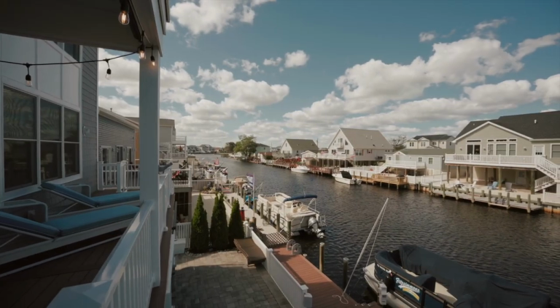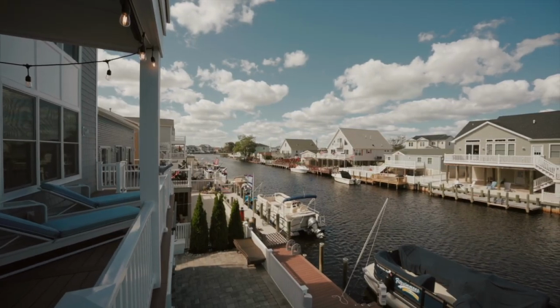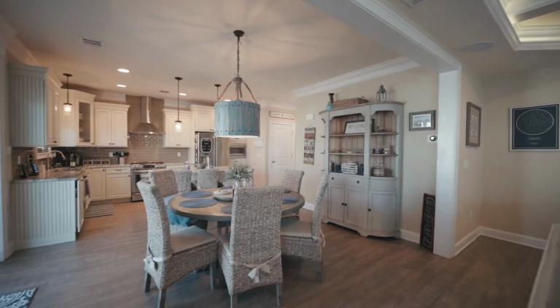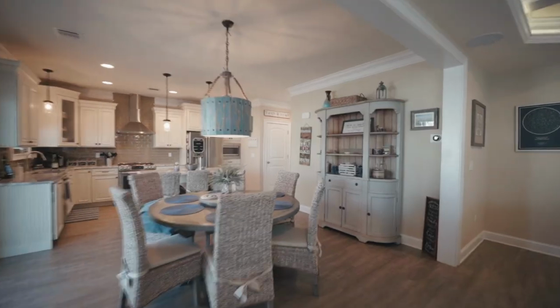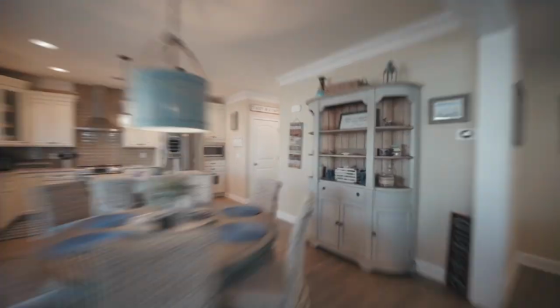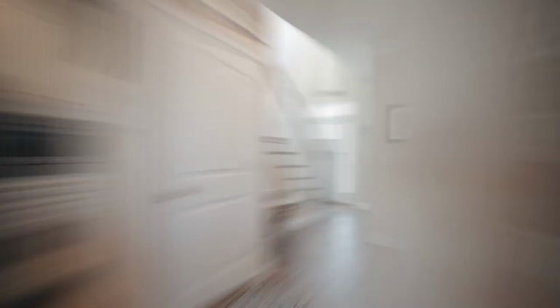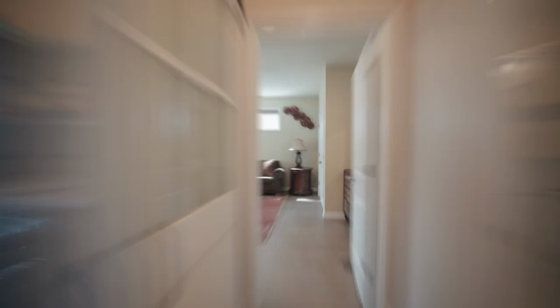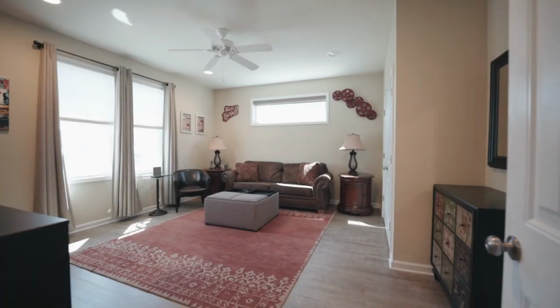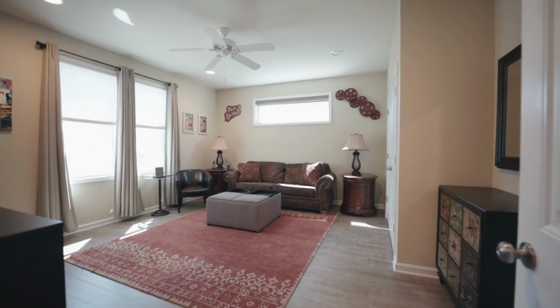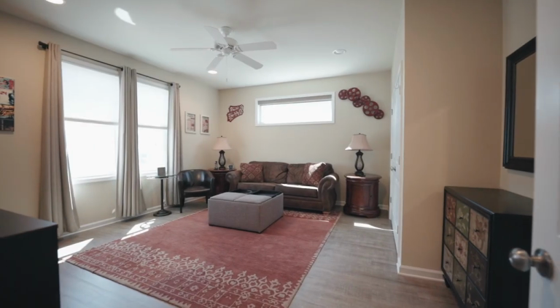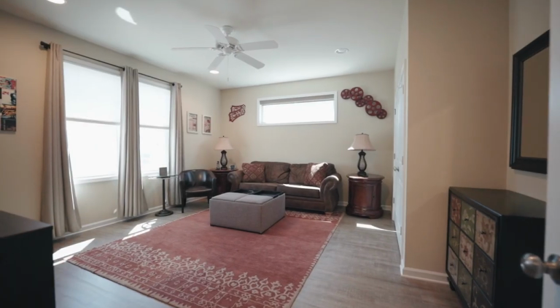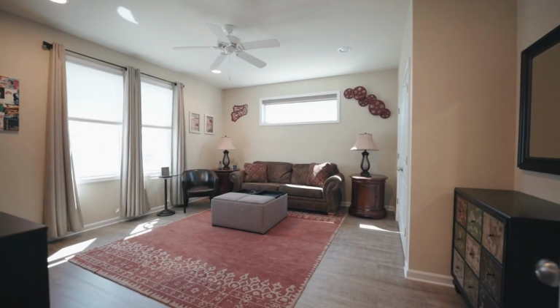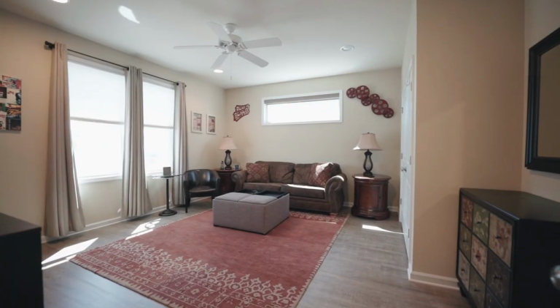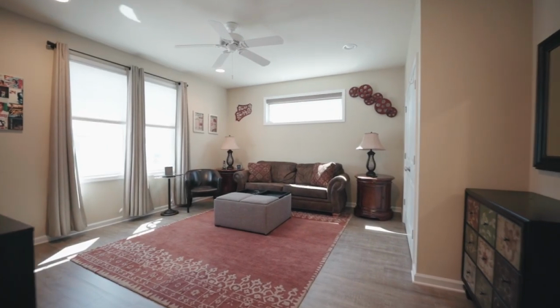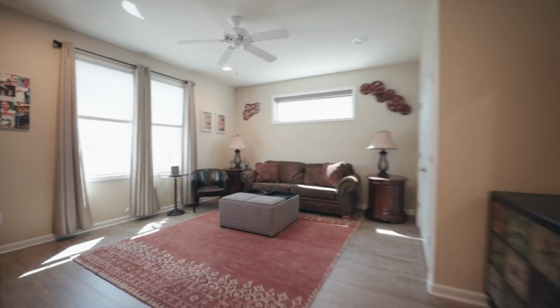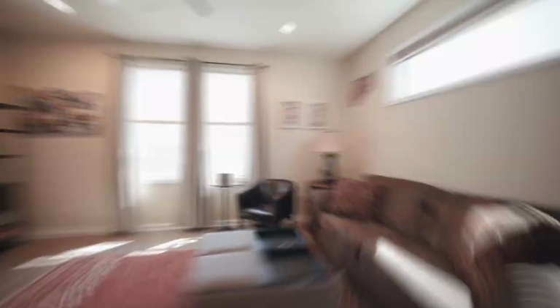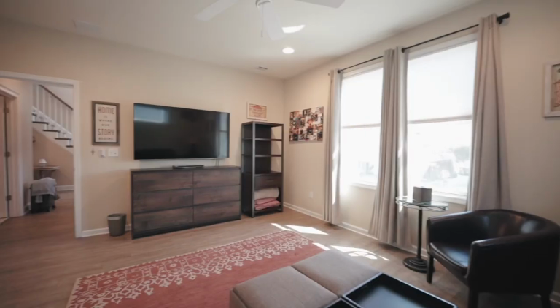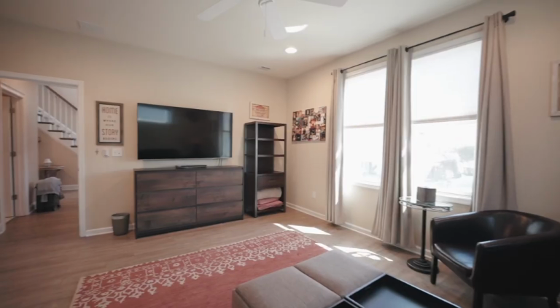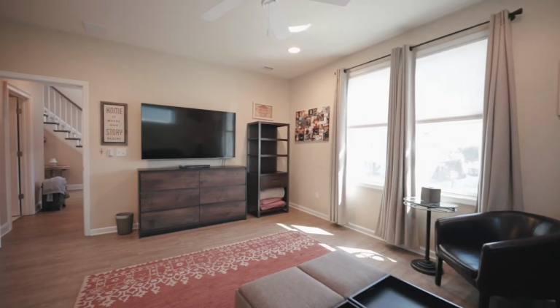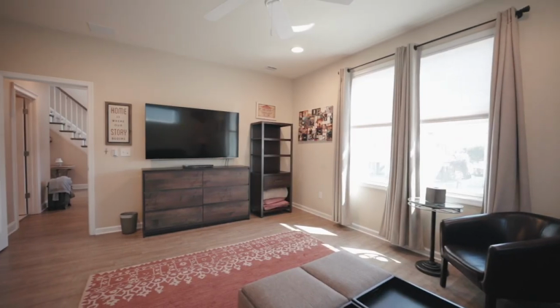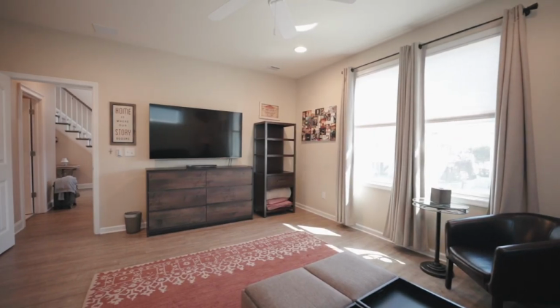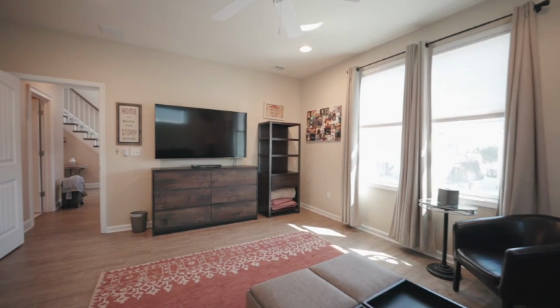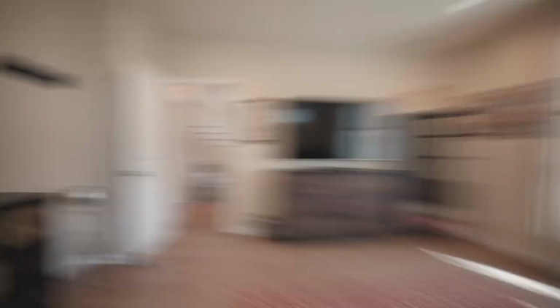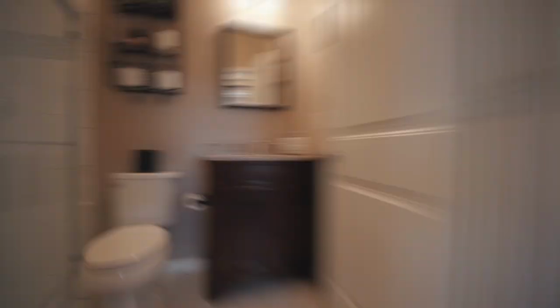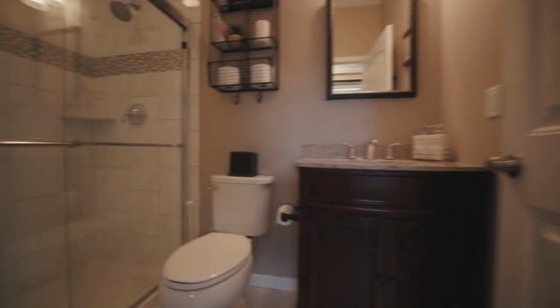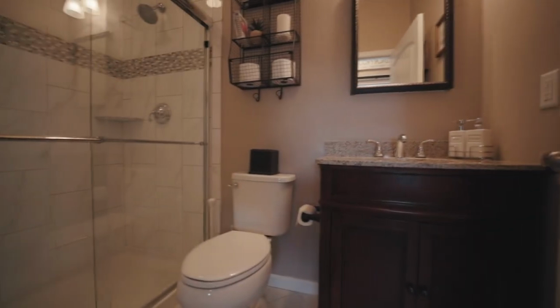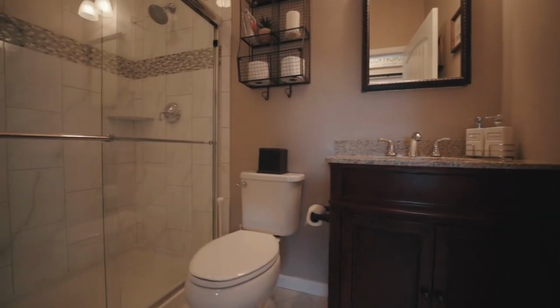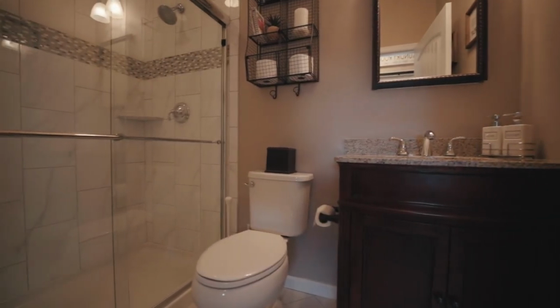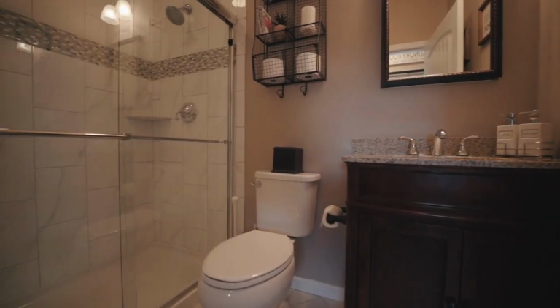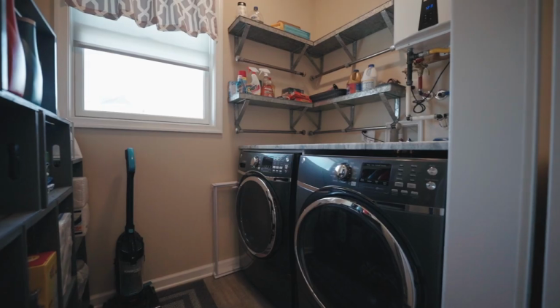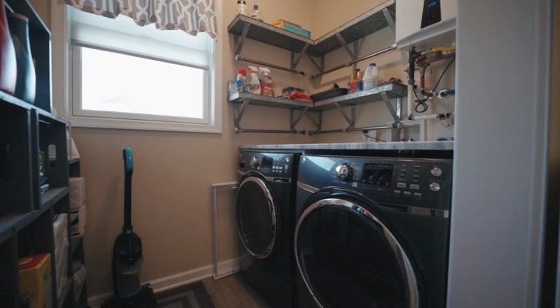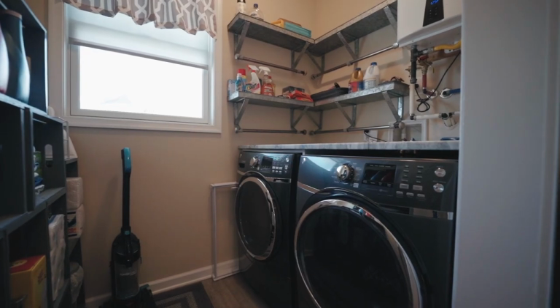To top it off, the main floor is complete with an extra family room, which can also double as a bedroom, a full bathroom, and a laundry room.